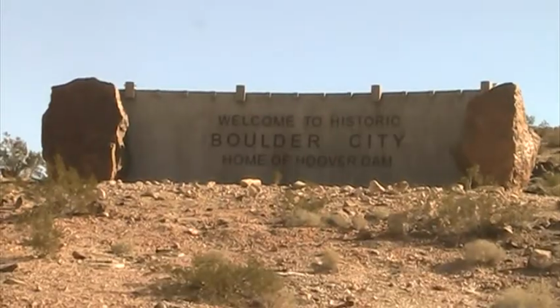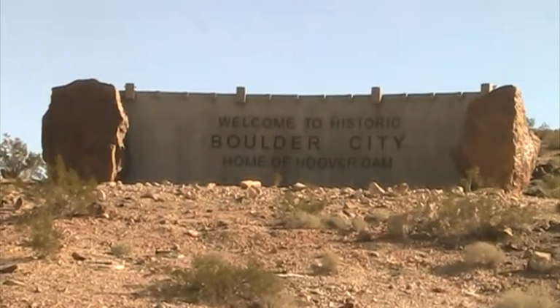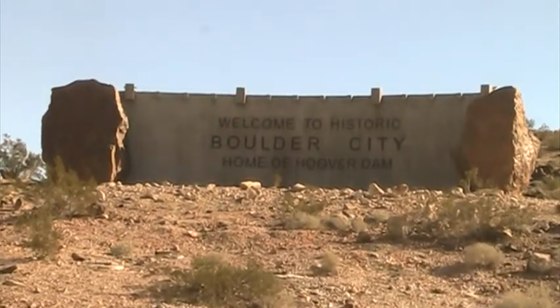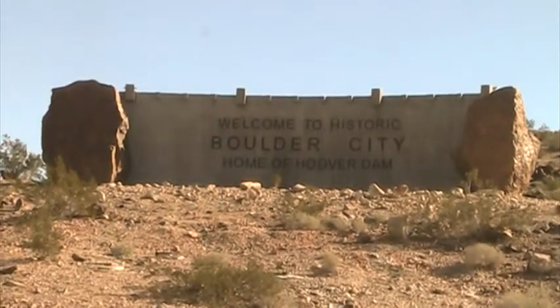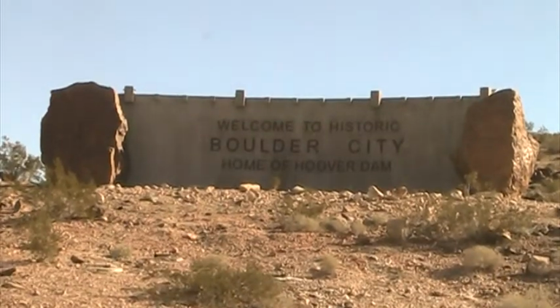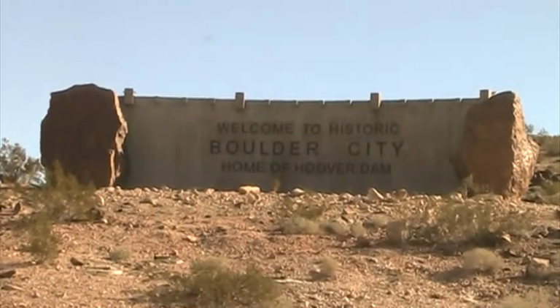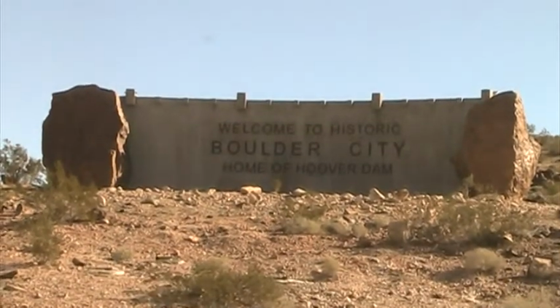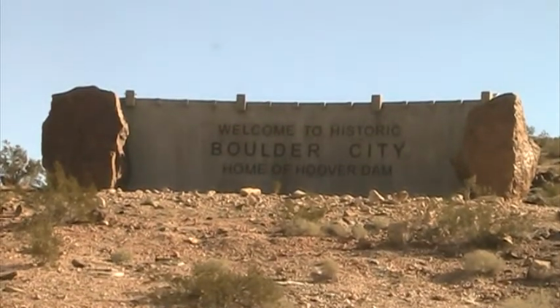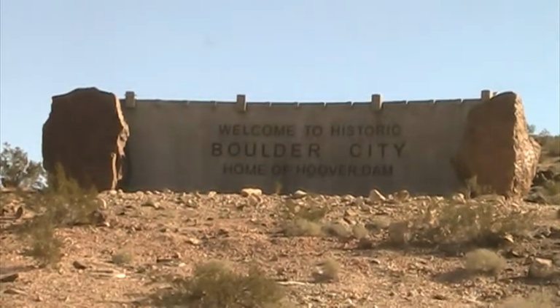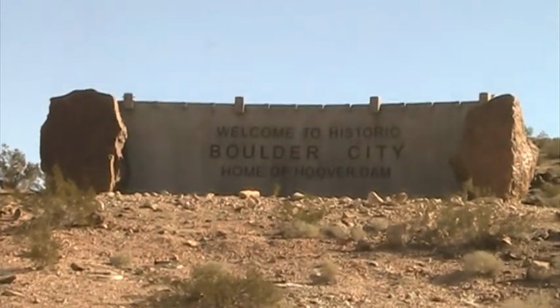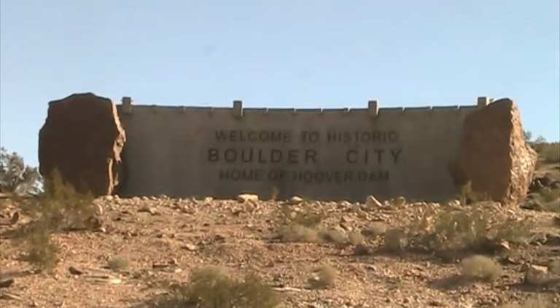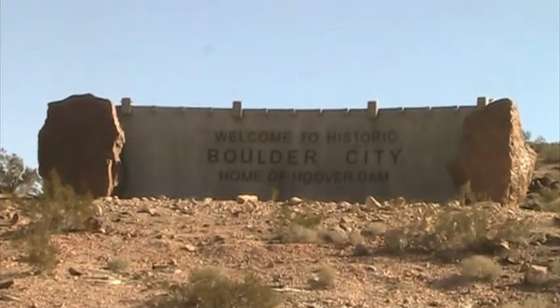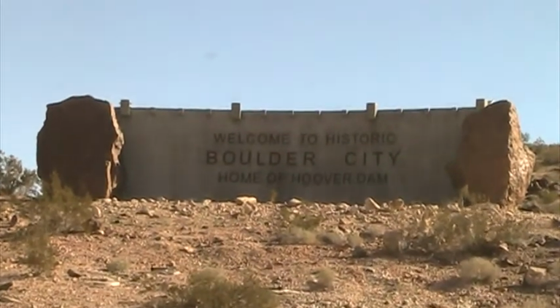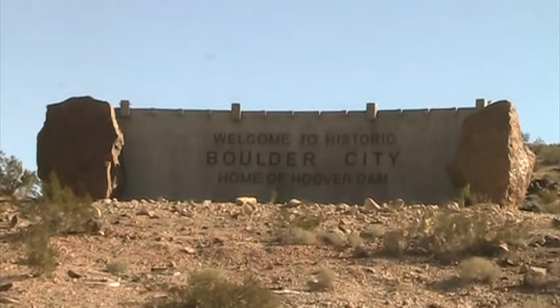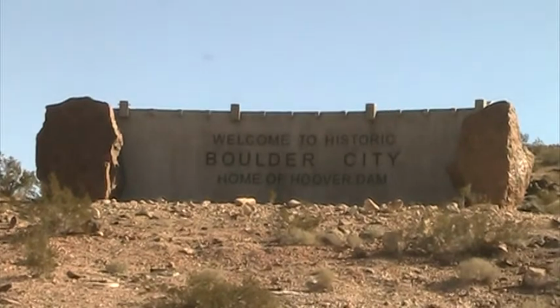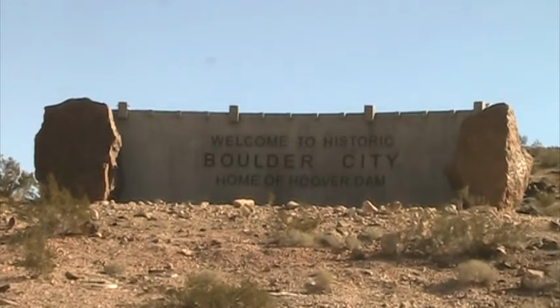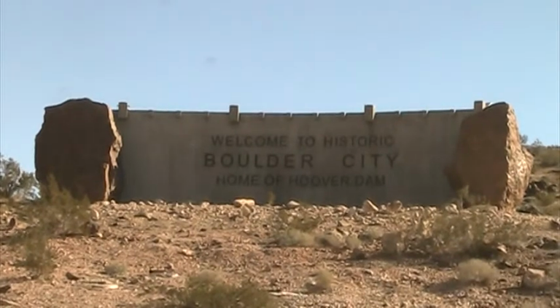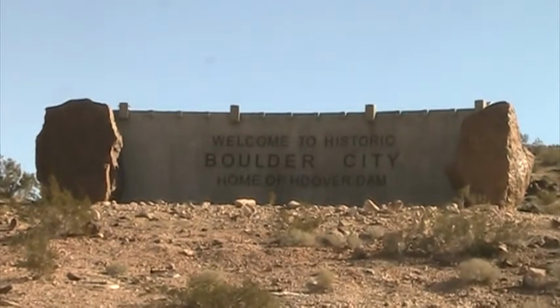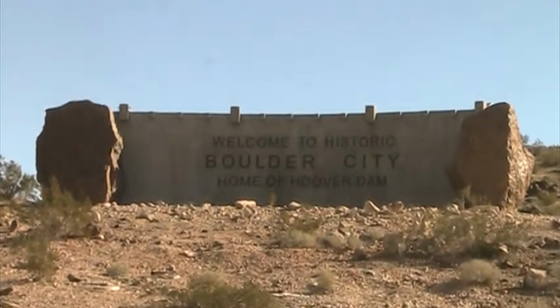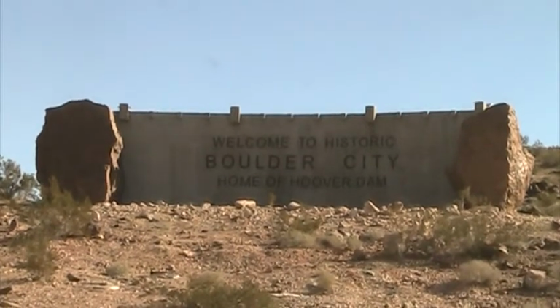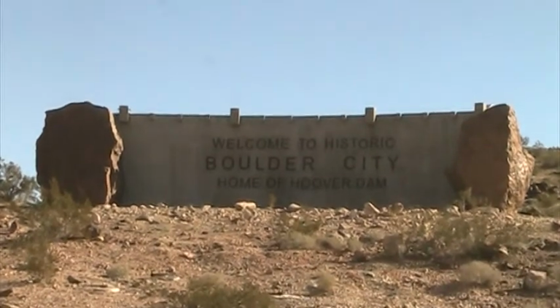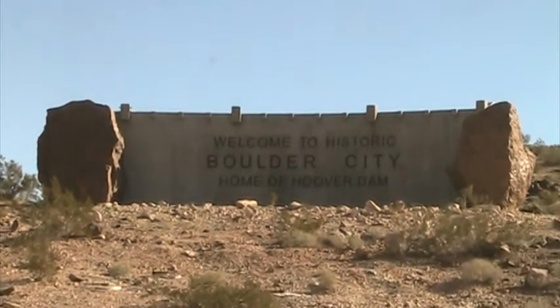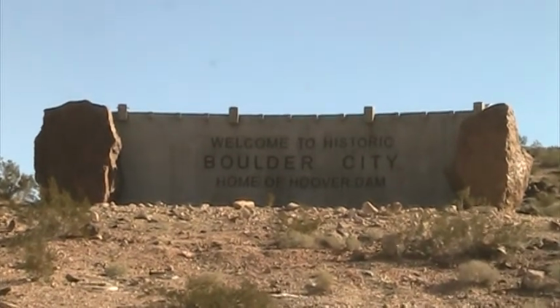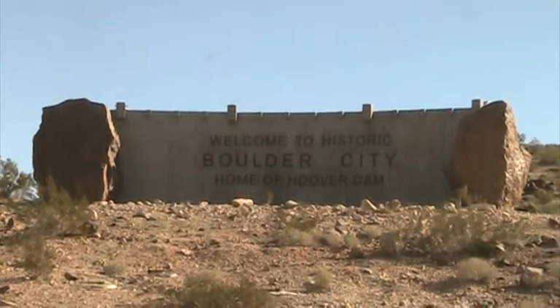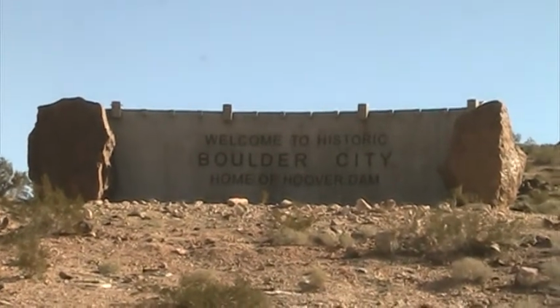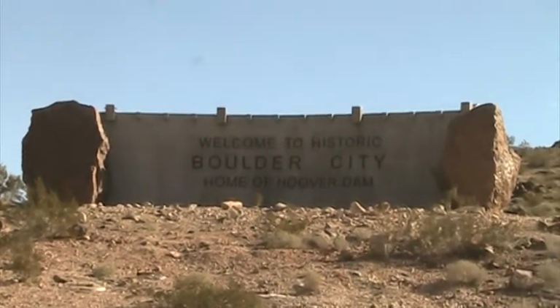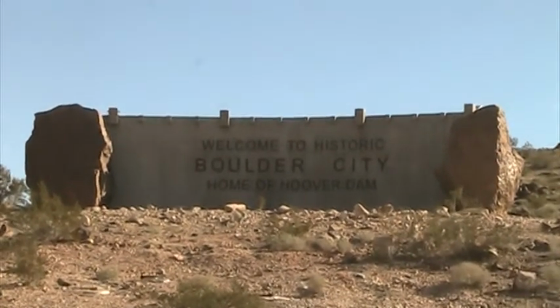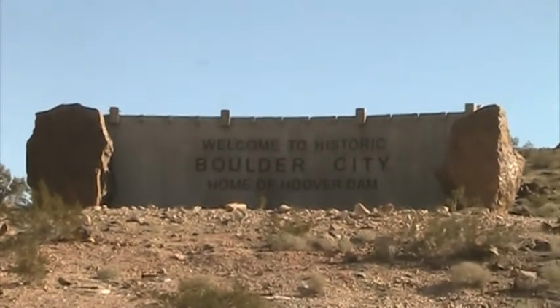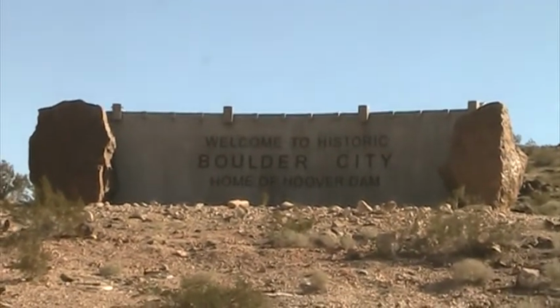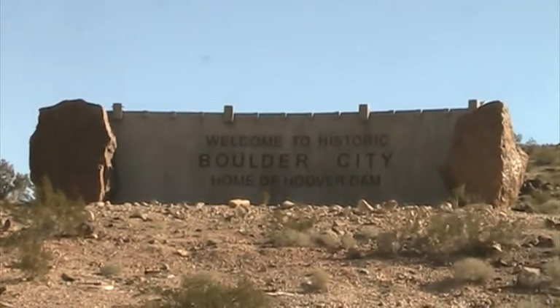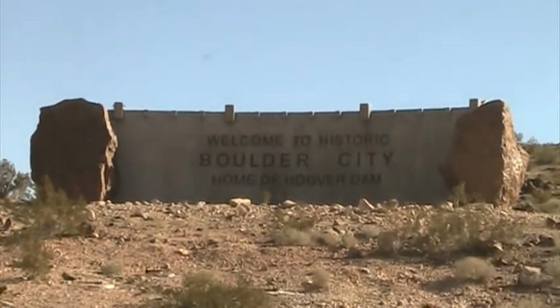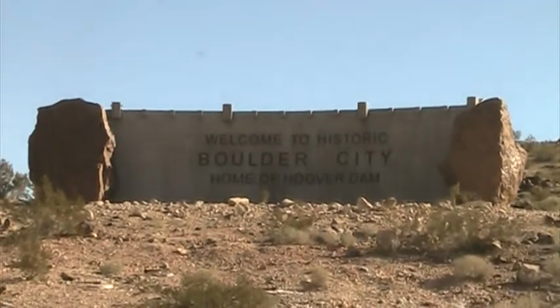And here's their welcome sign. Welcome to historic Boulder City, home of the Hoover Dam.